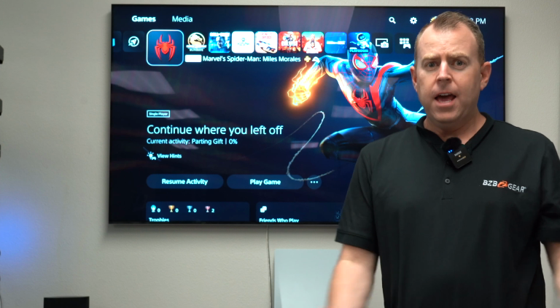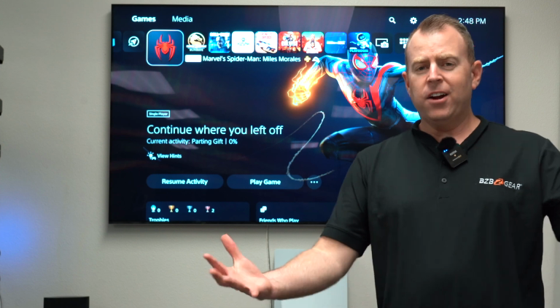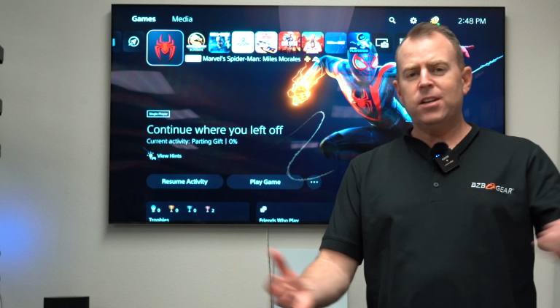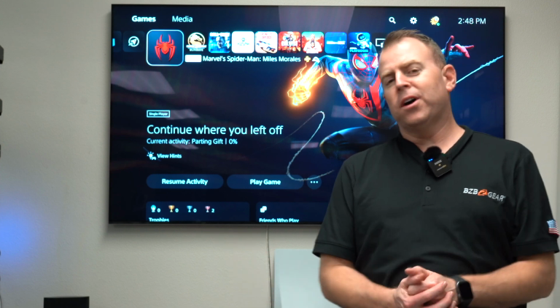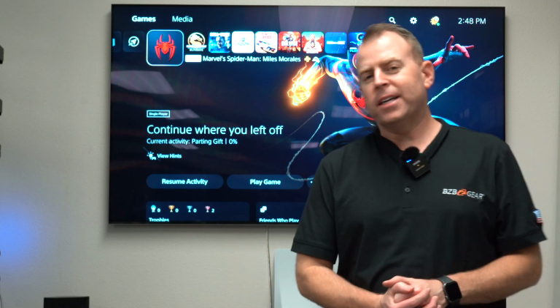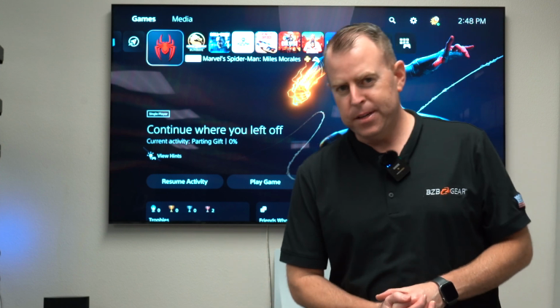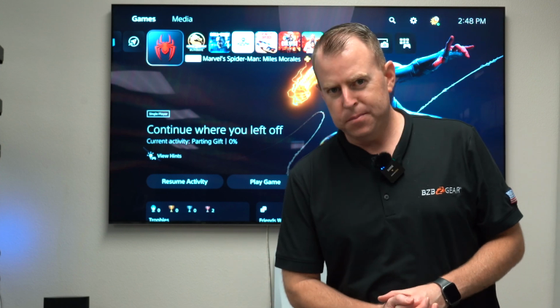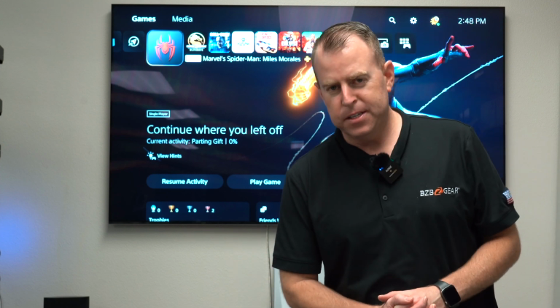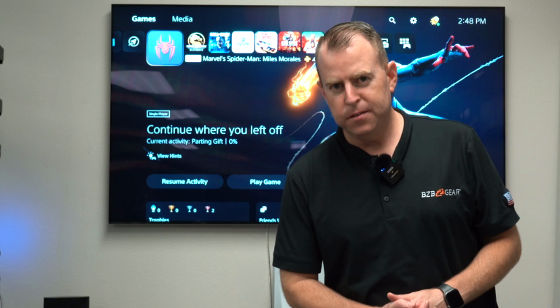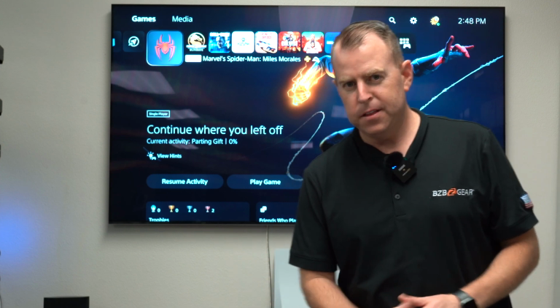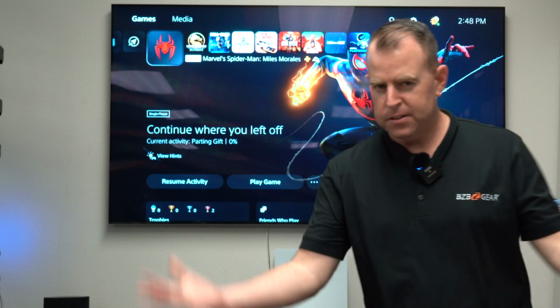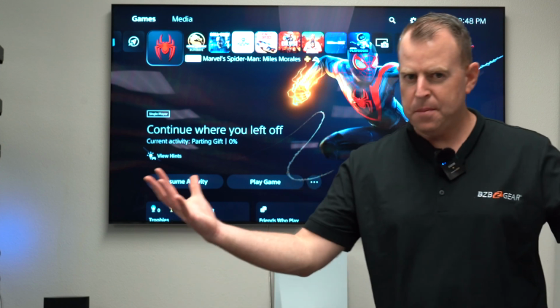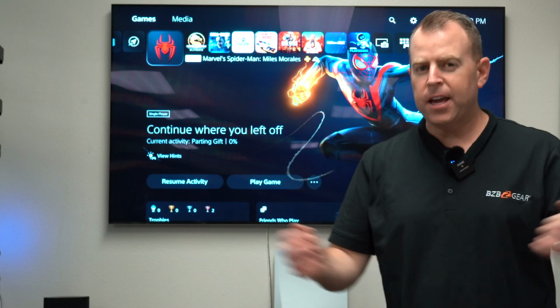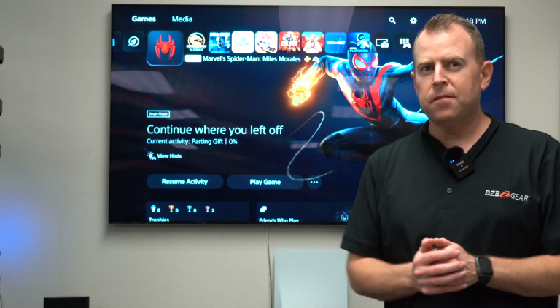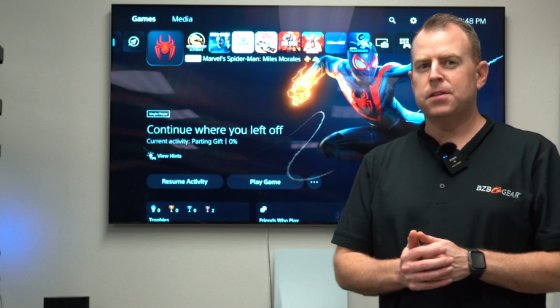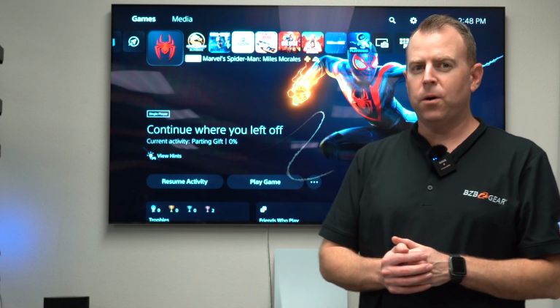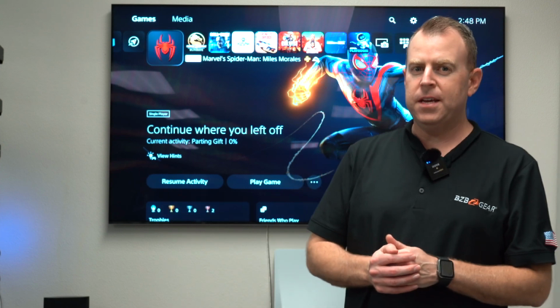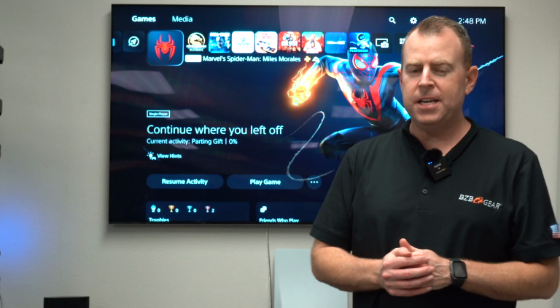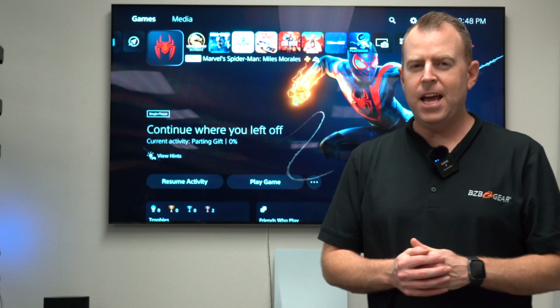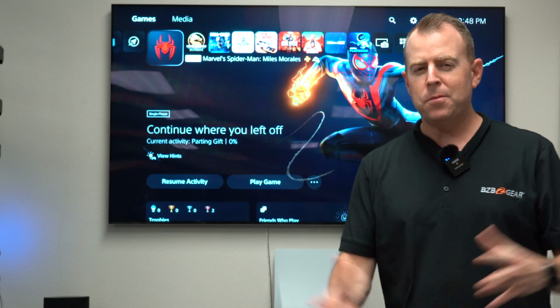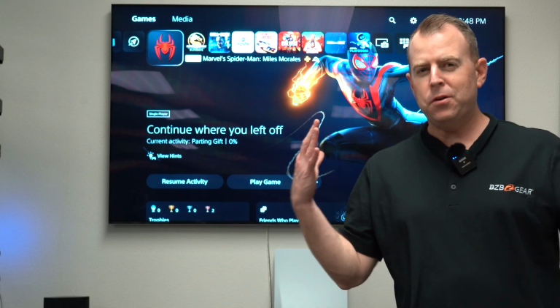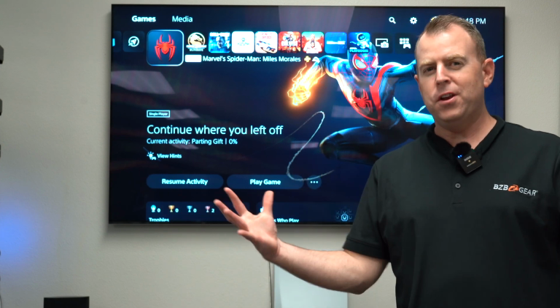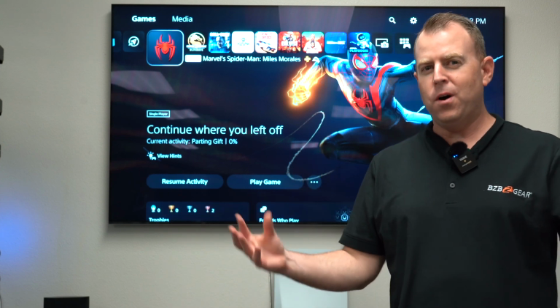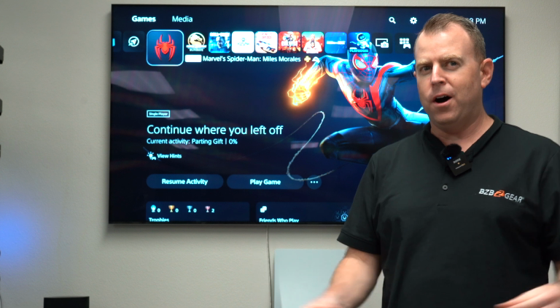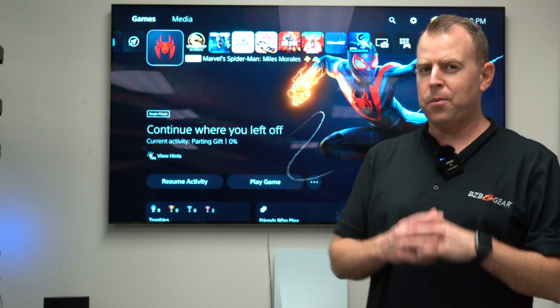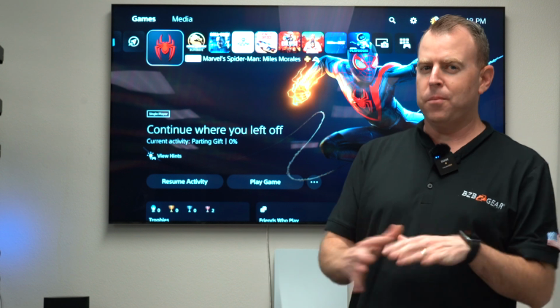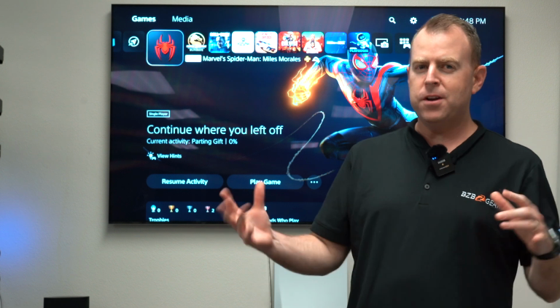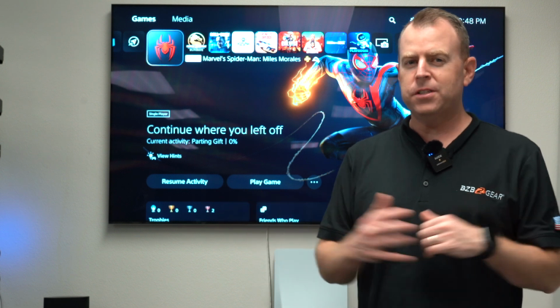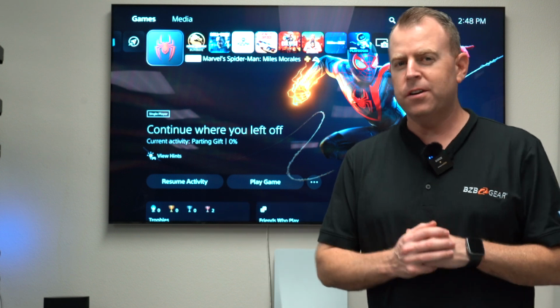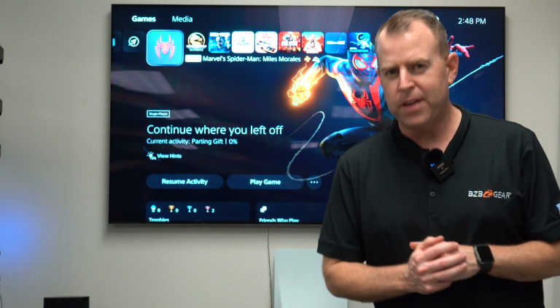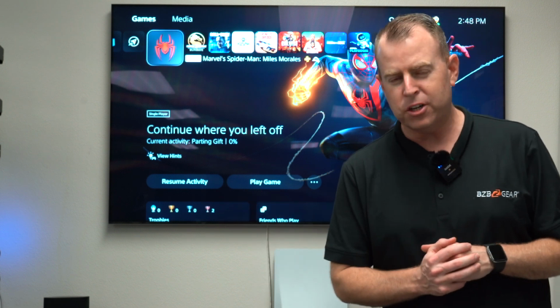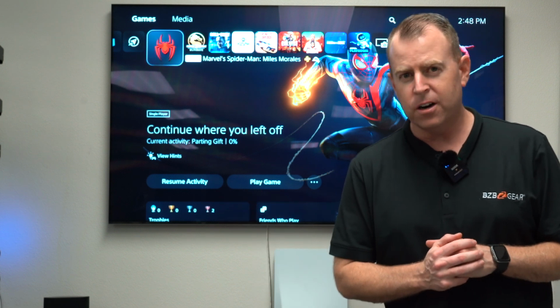Hey gearheads, welcome back to BZB TV. This is Nate from the support team, and today we're going to be doing a video on our brand new series of capture cards.